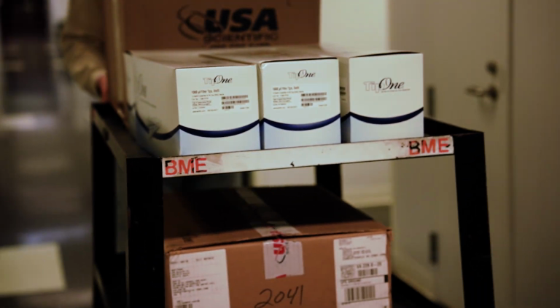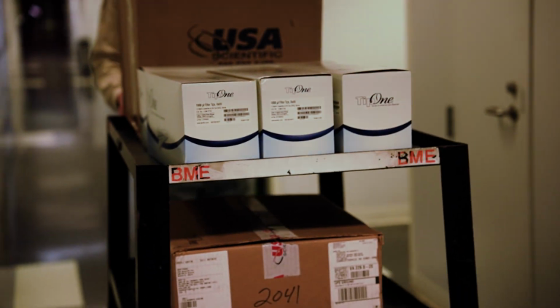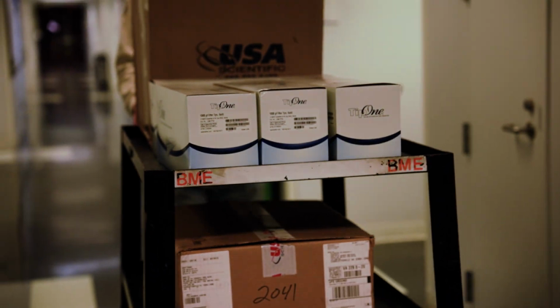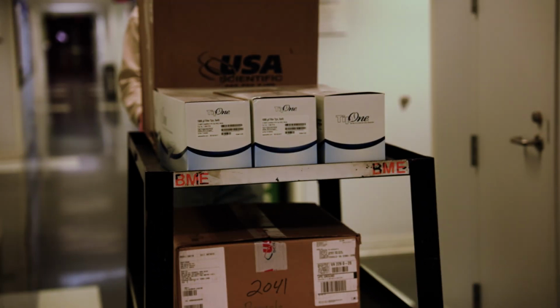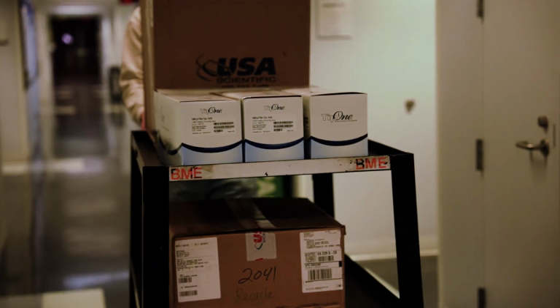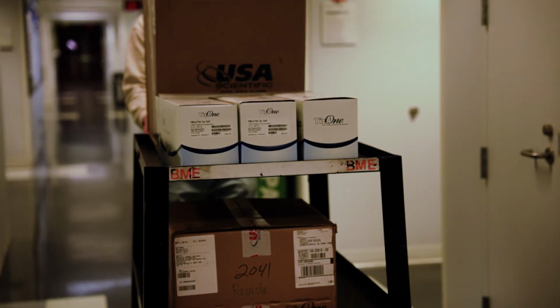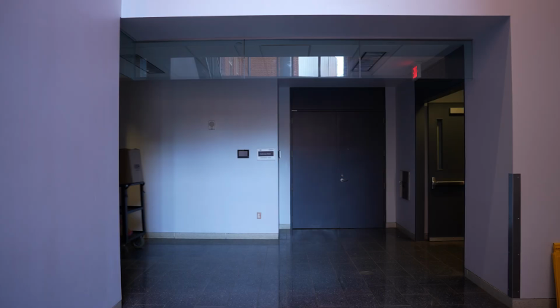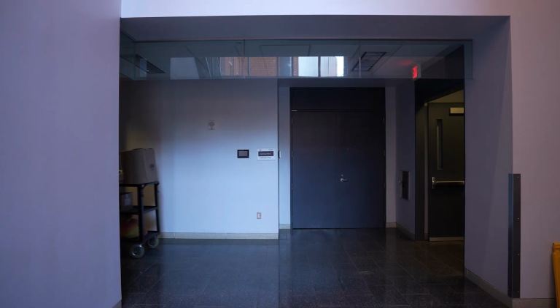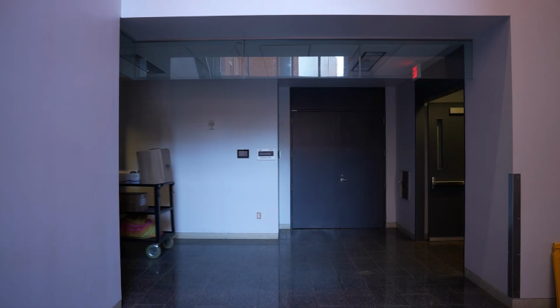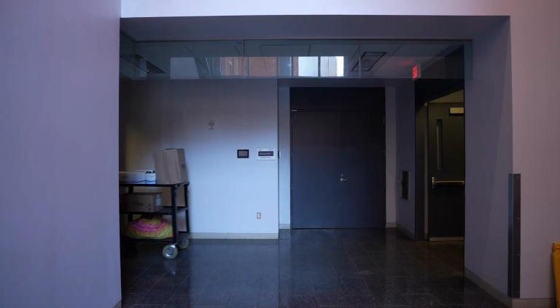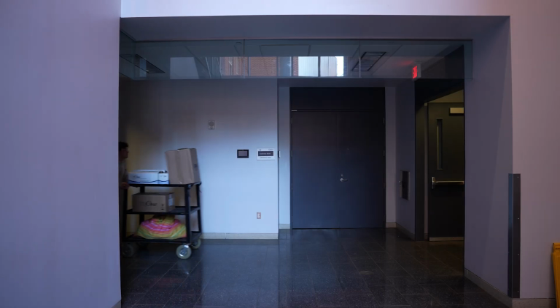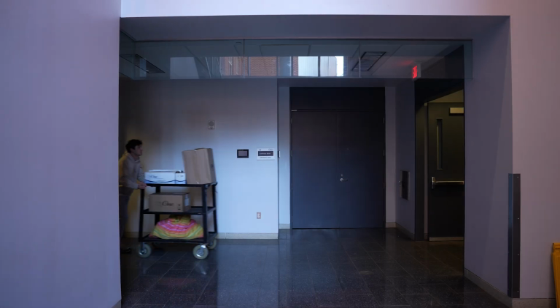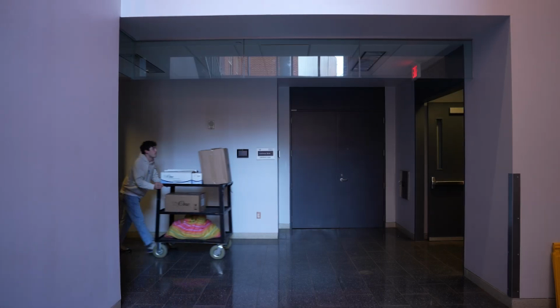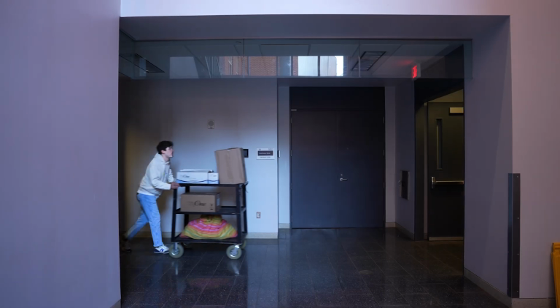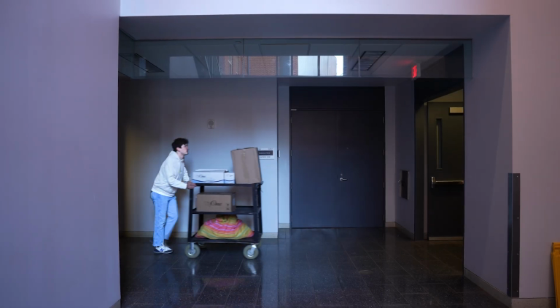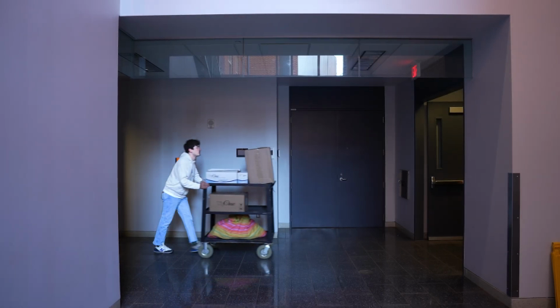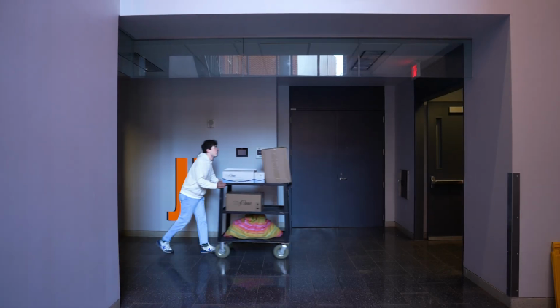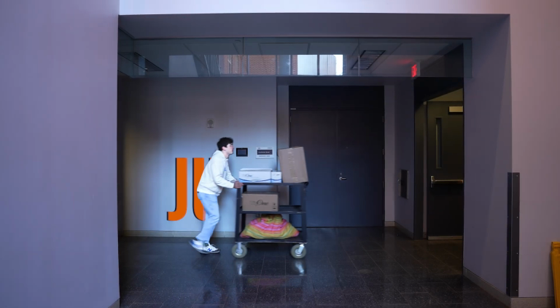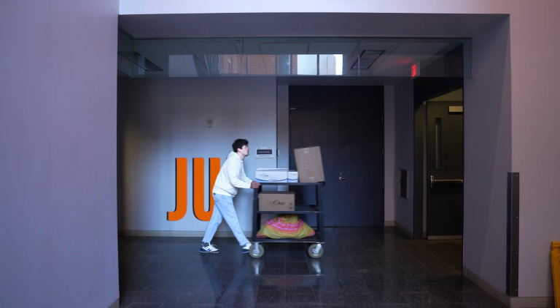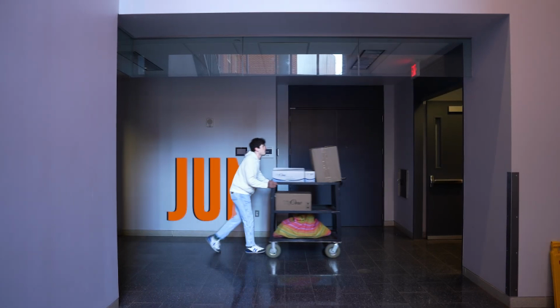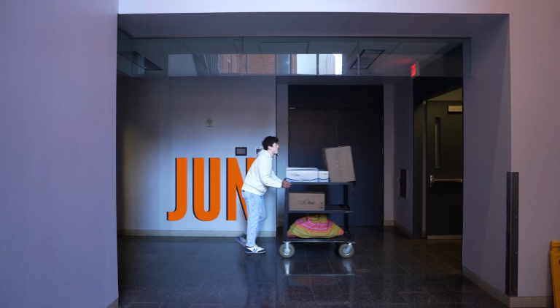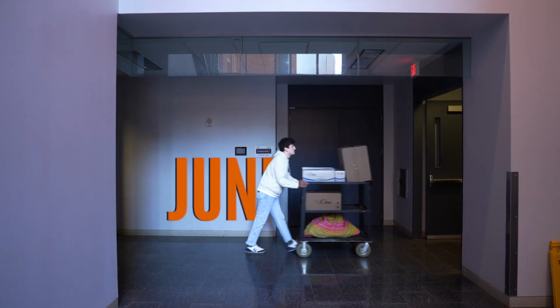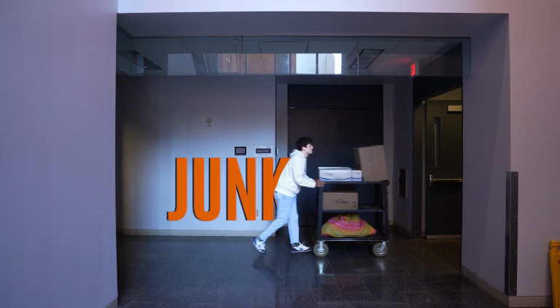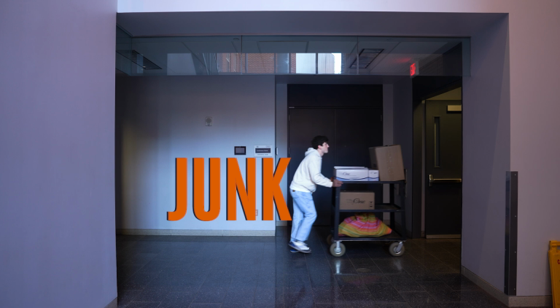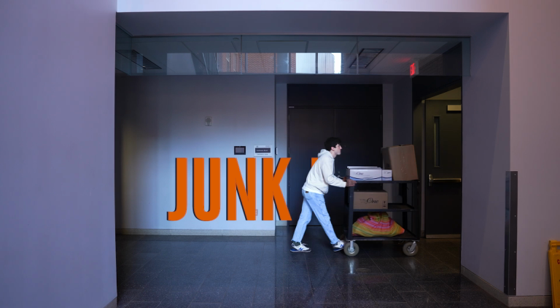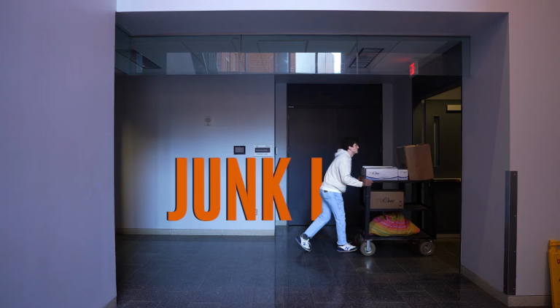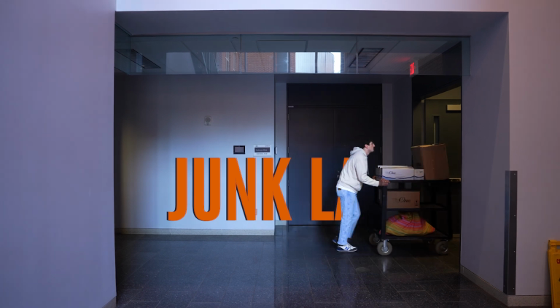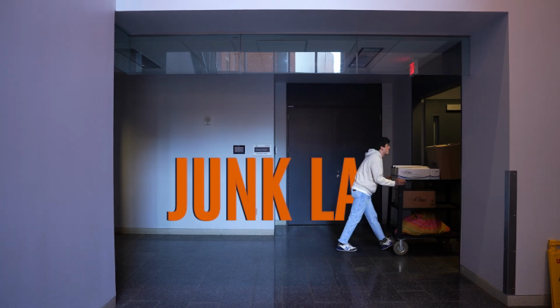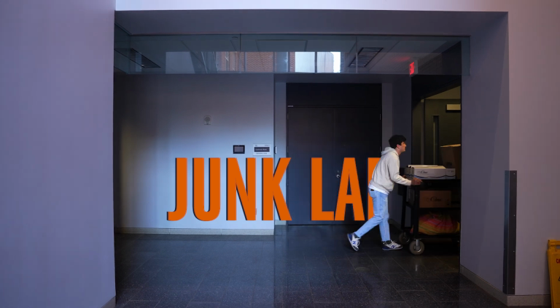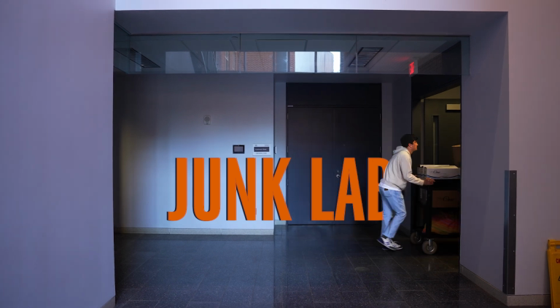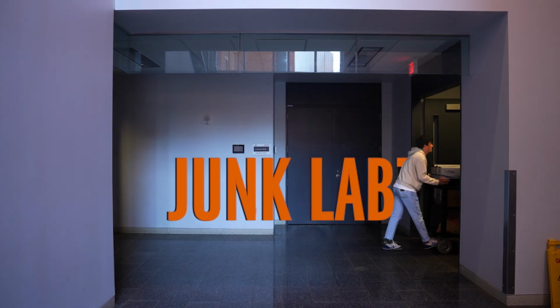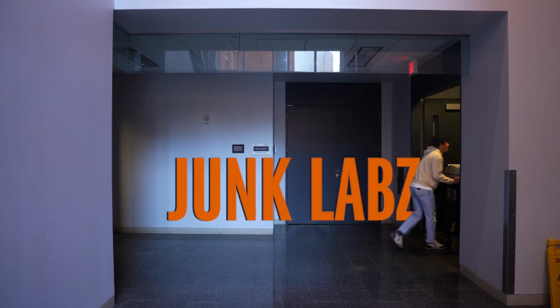I did my undergrad in biomedical engineering and cognitive science, but in my free time I'm really into sustainability and recycling.